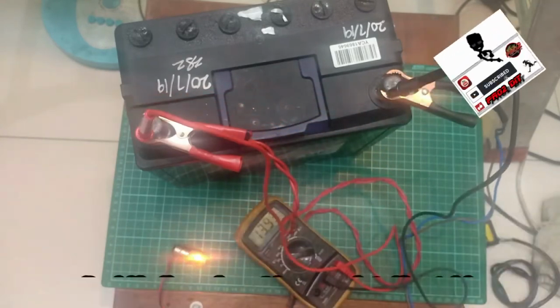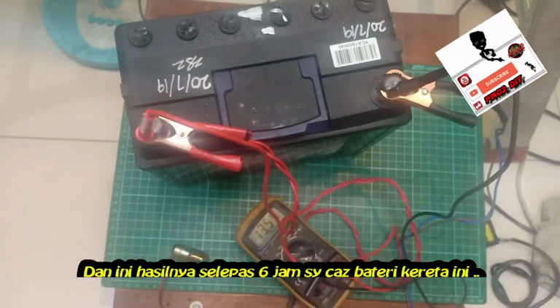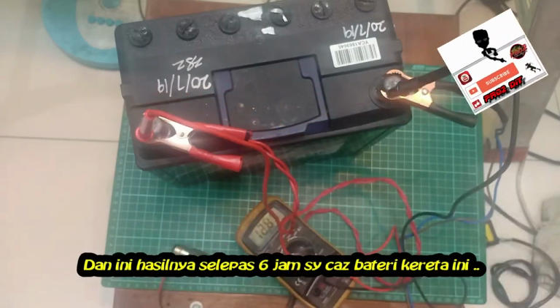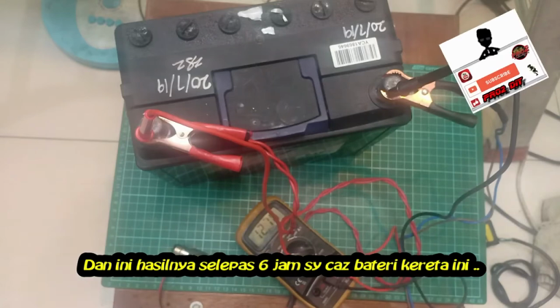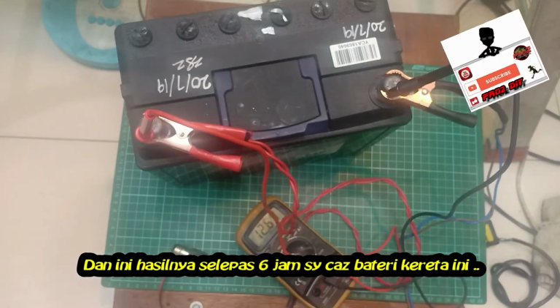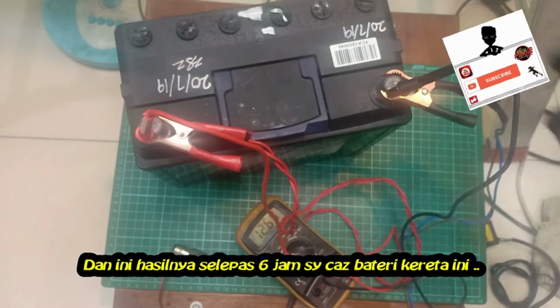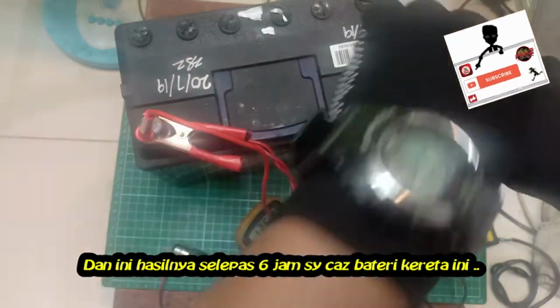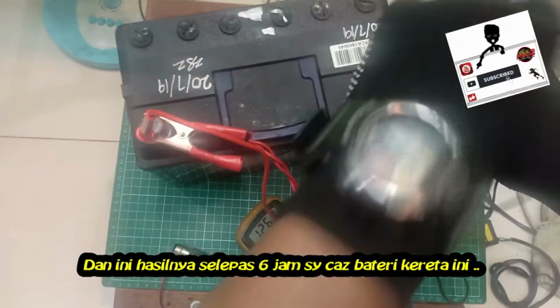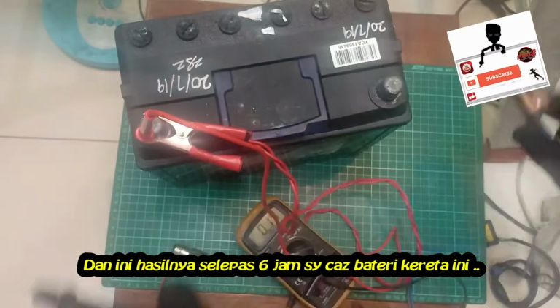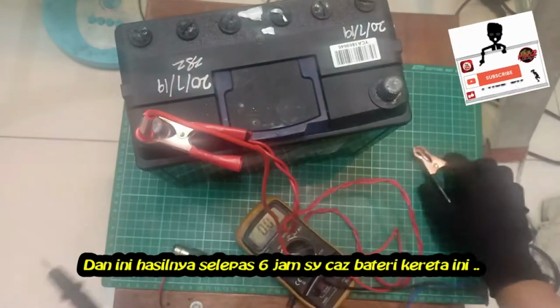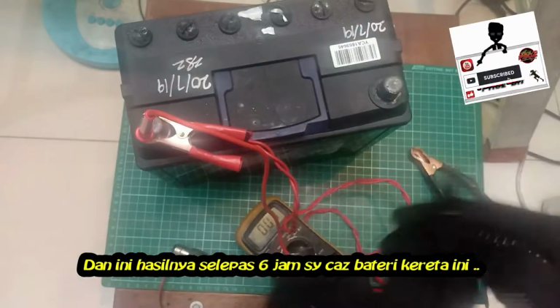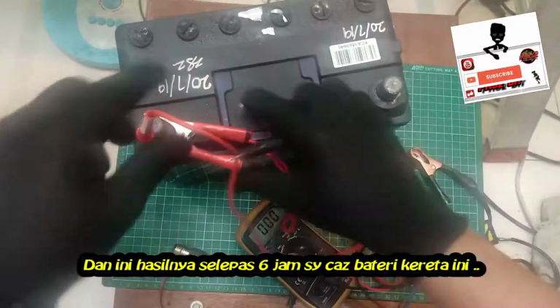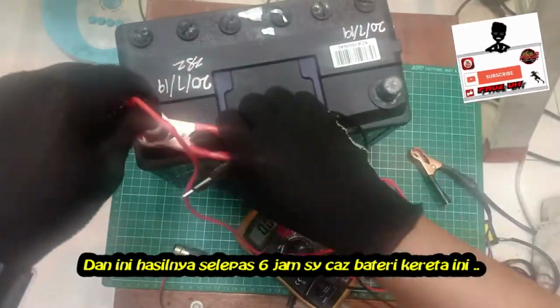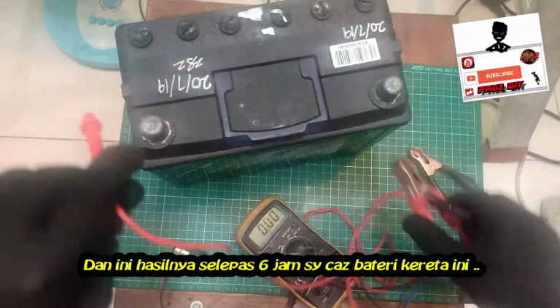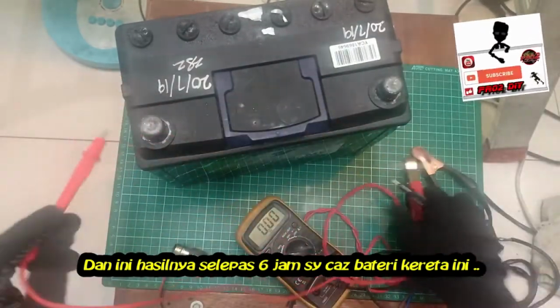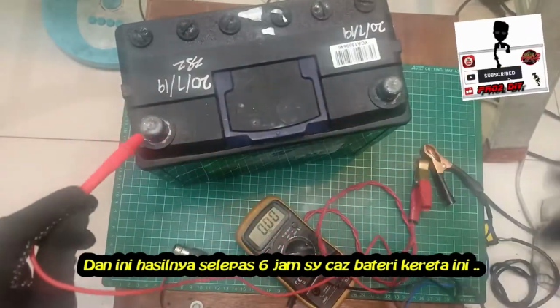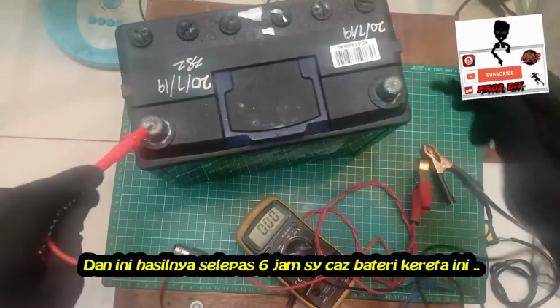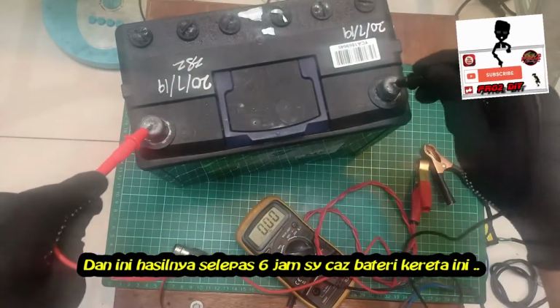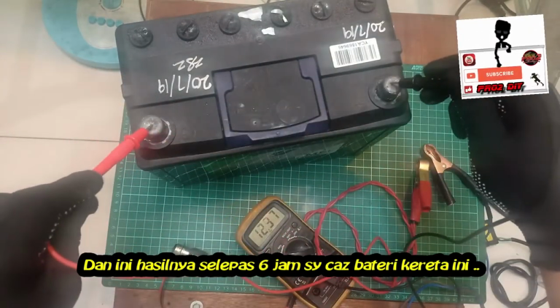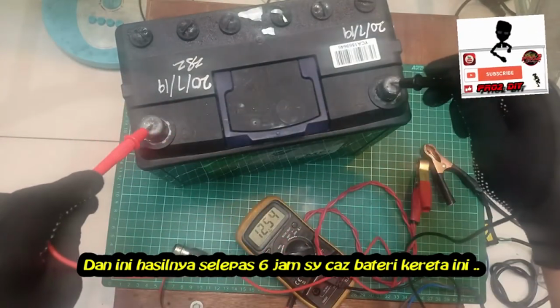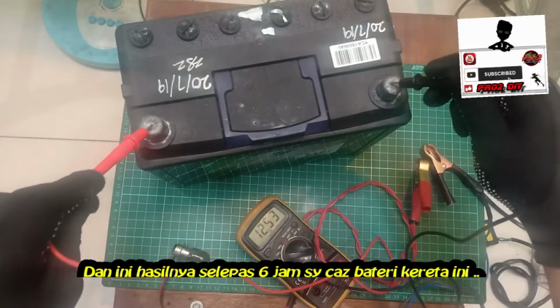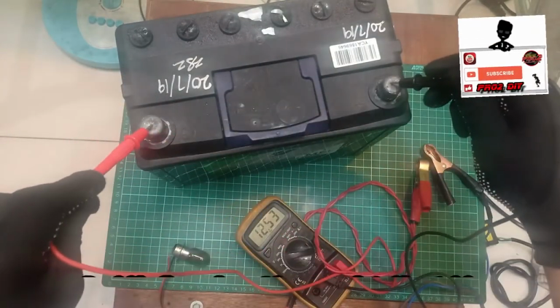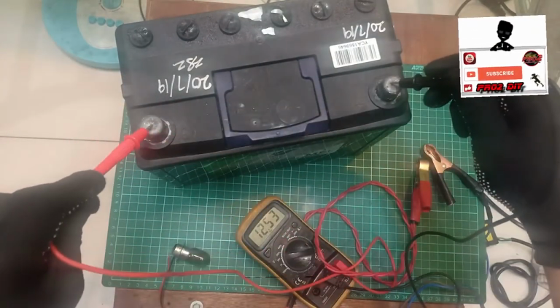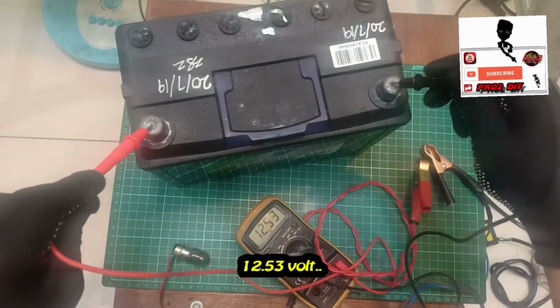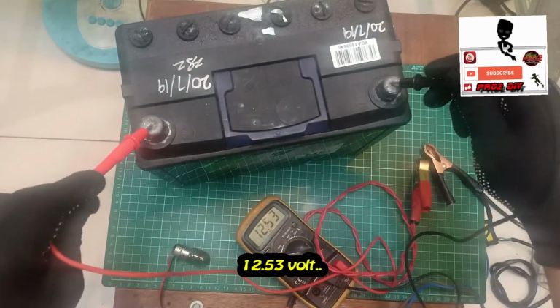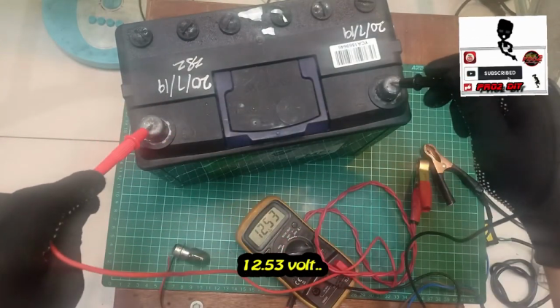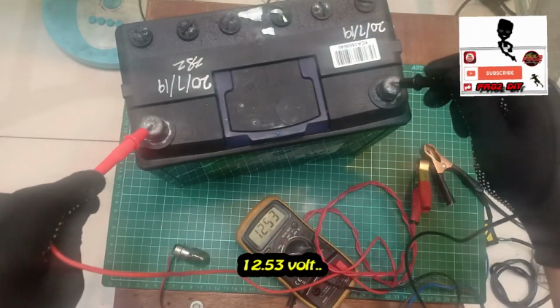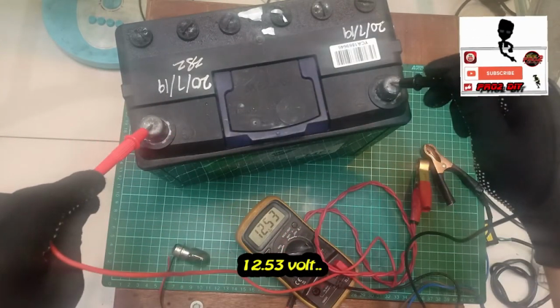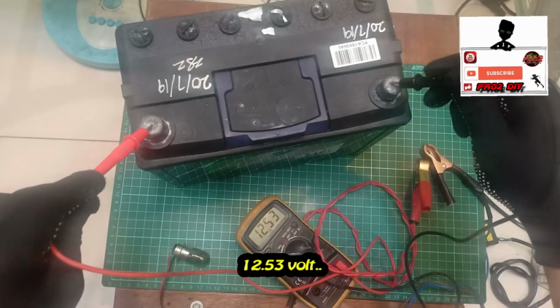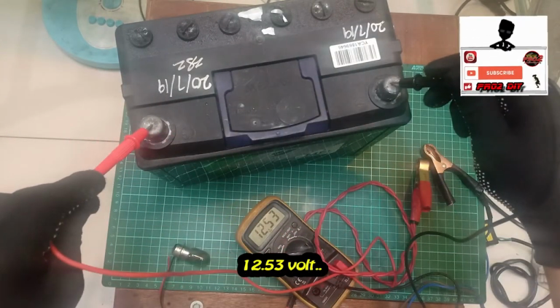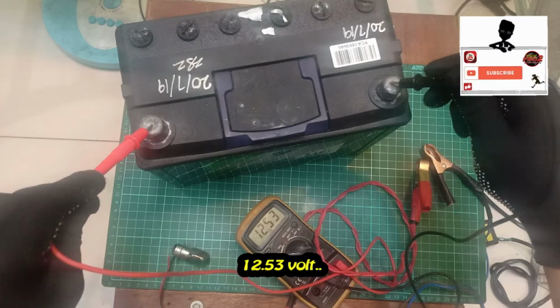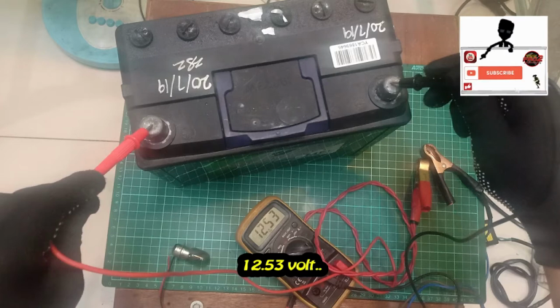This is the result after 6 hours of charging the battery: 12.53 volts.